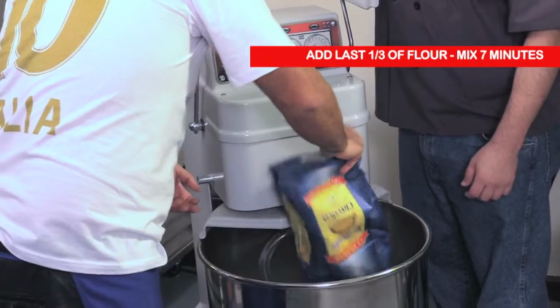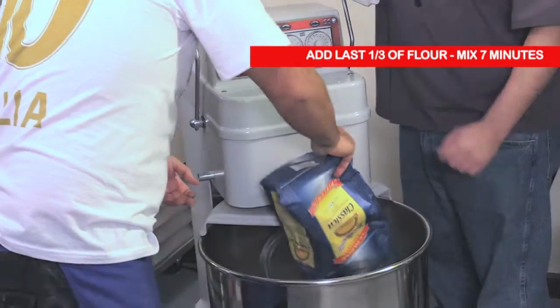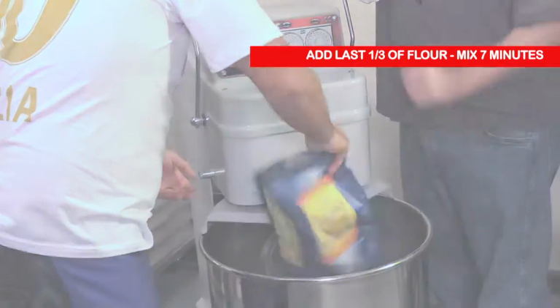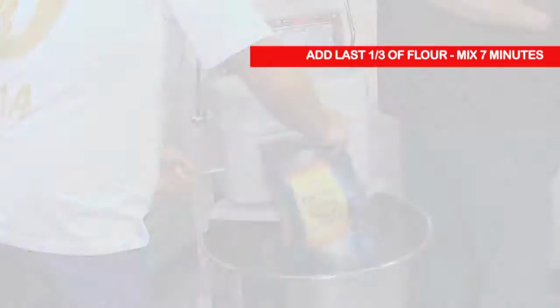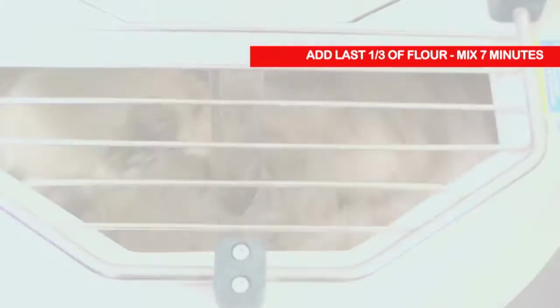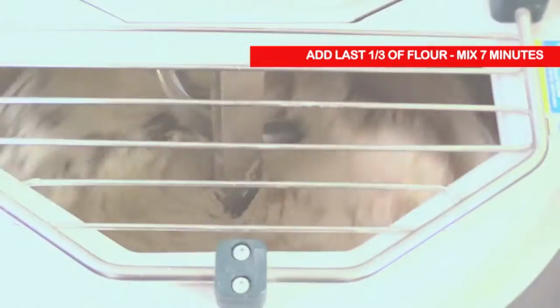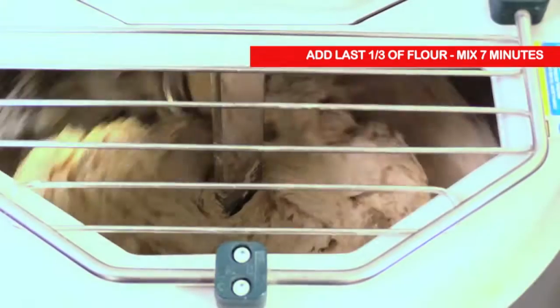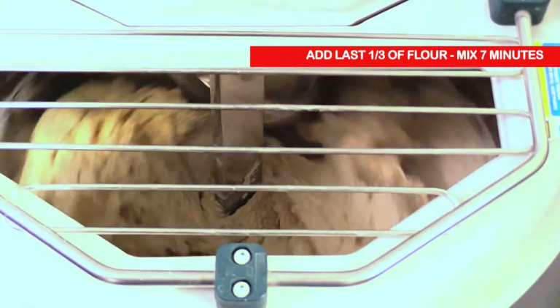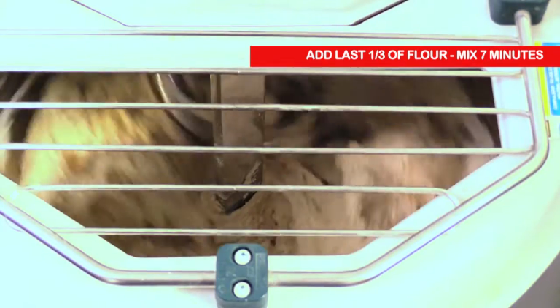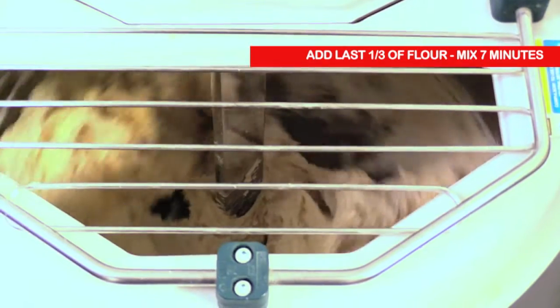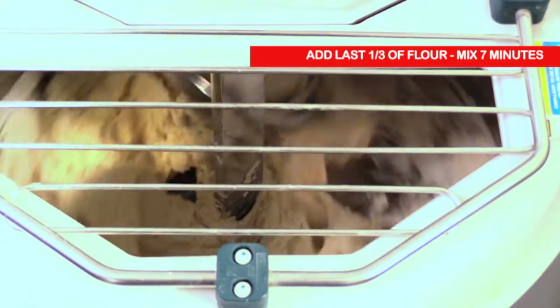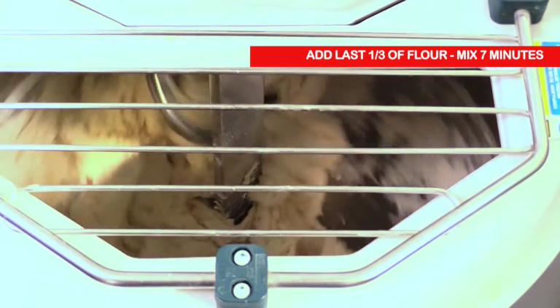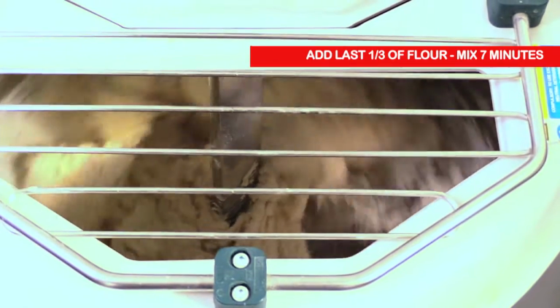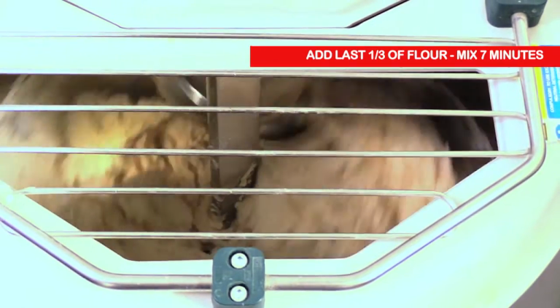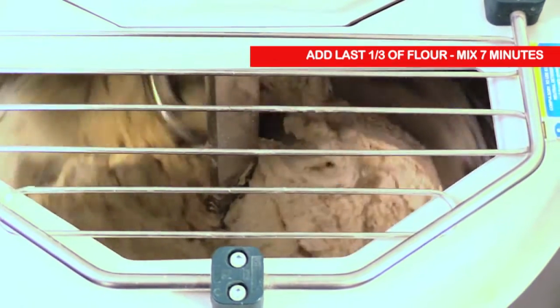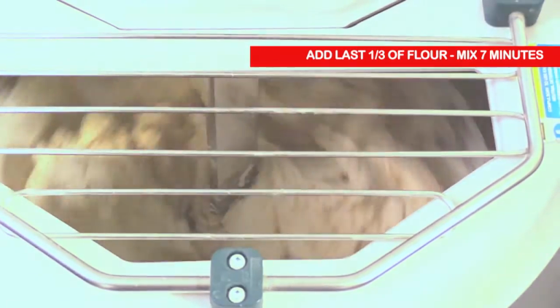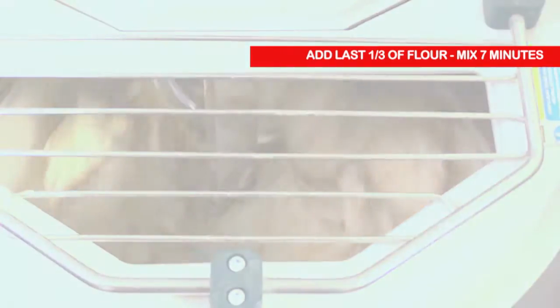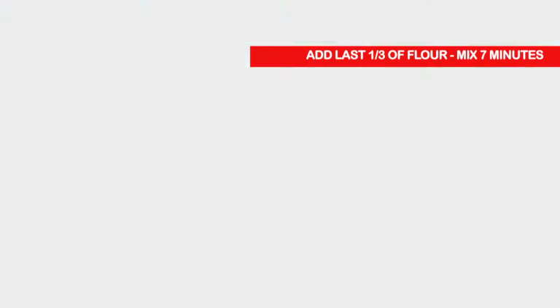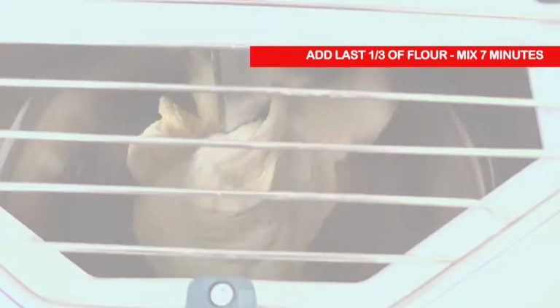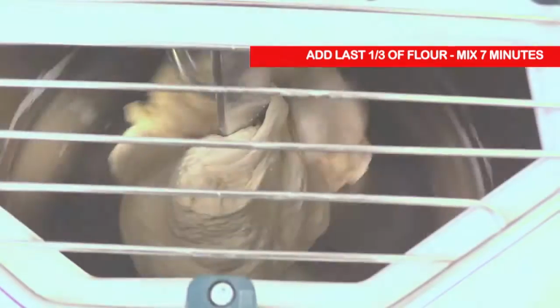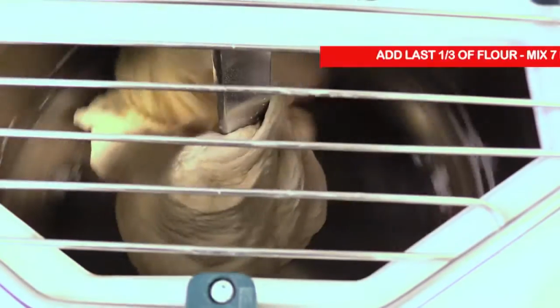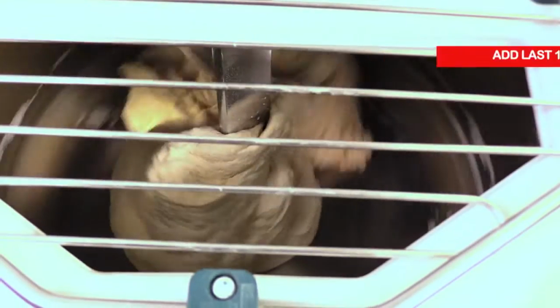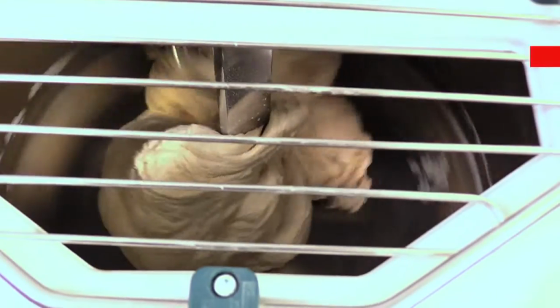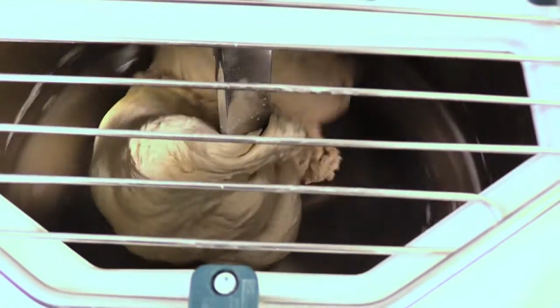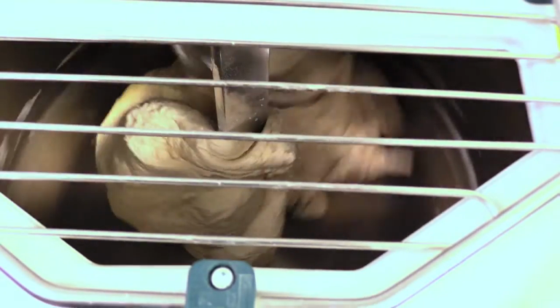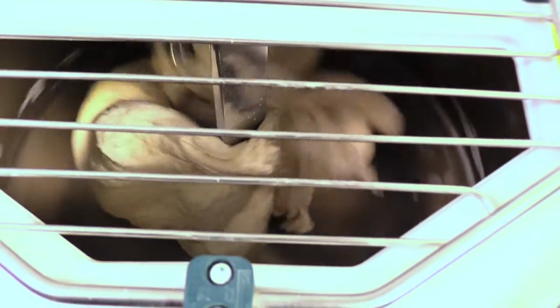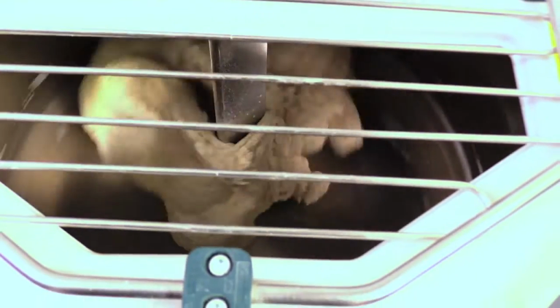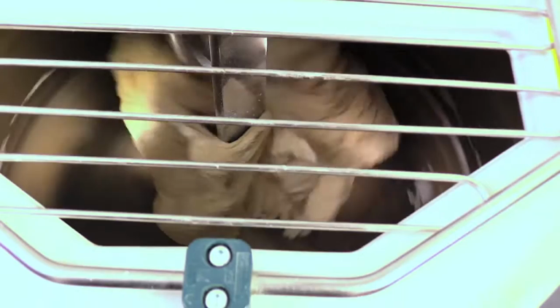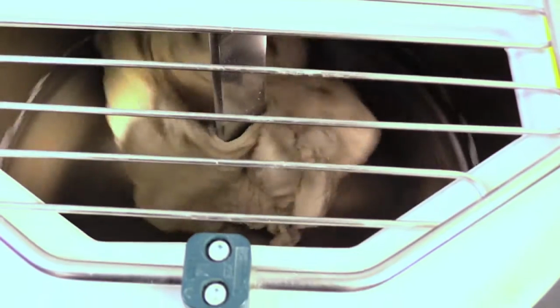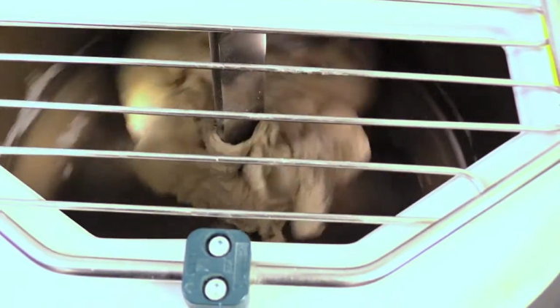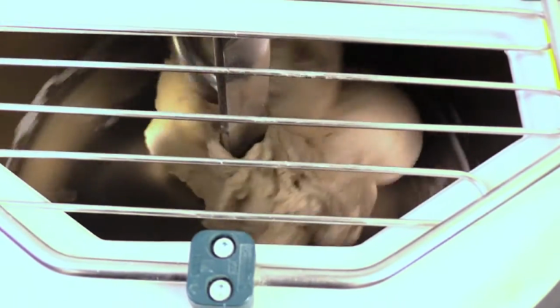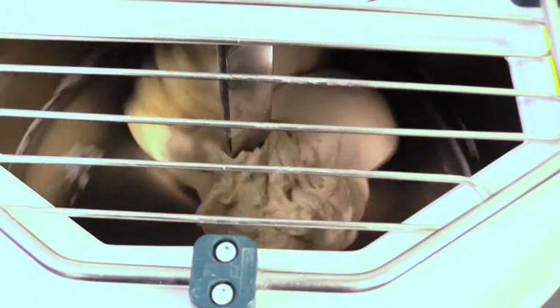13 total minutes of mixing? Yeah, that's about it.